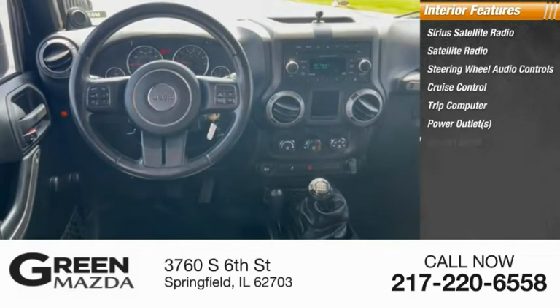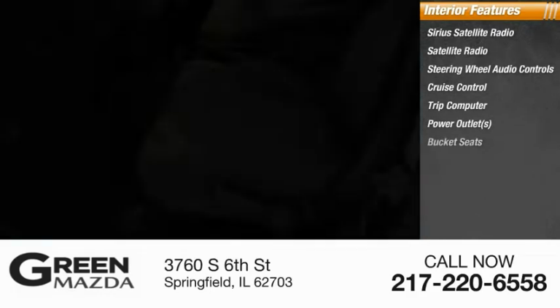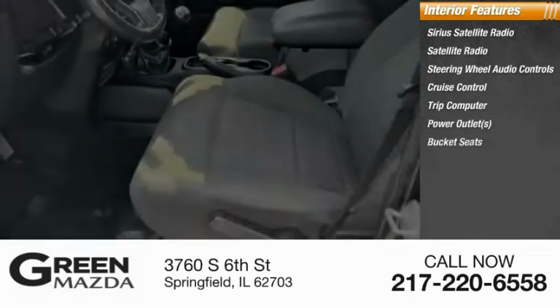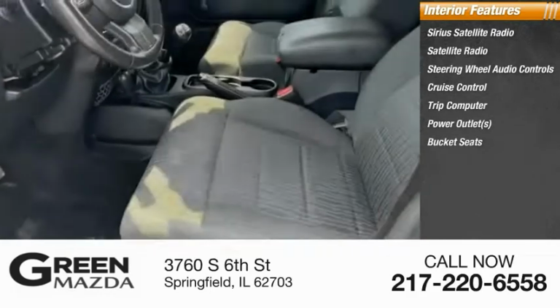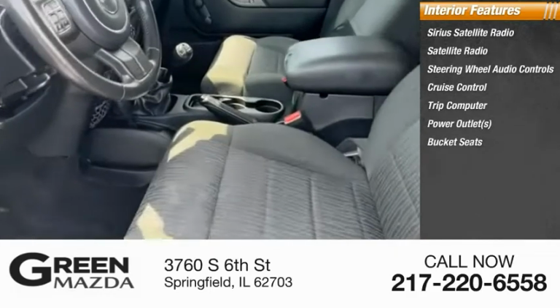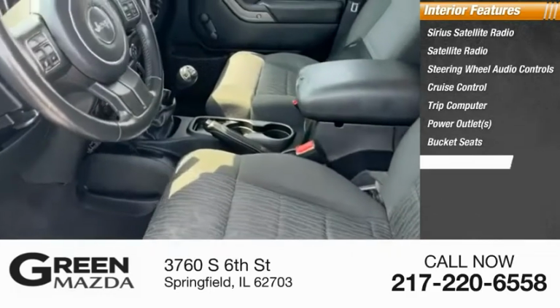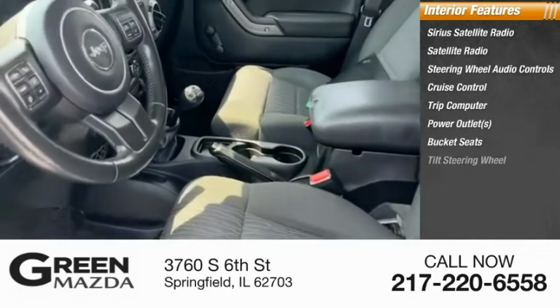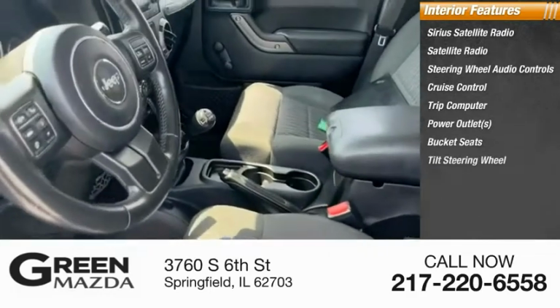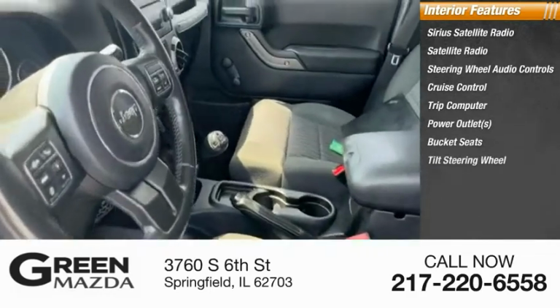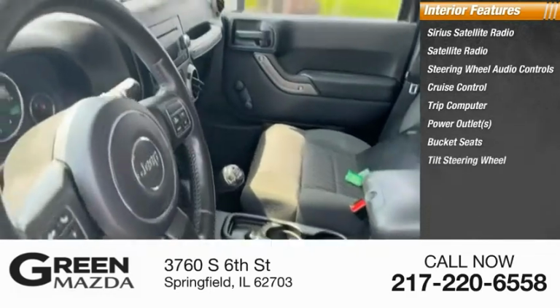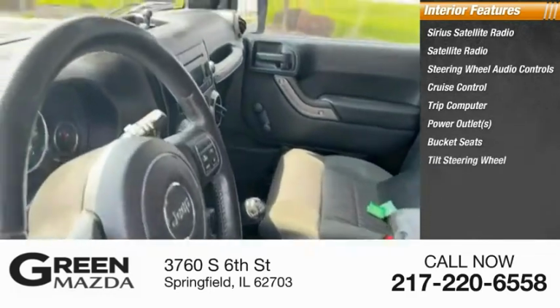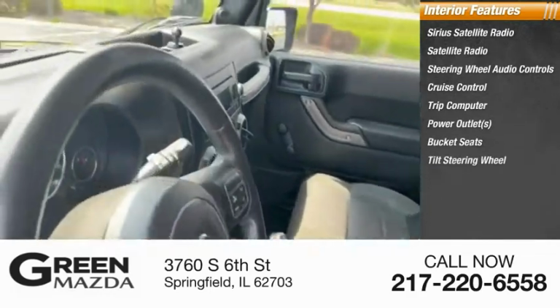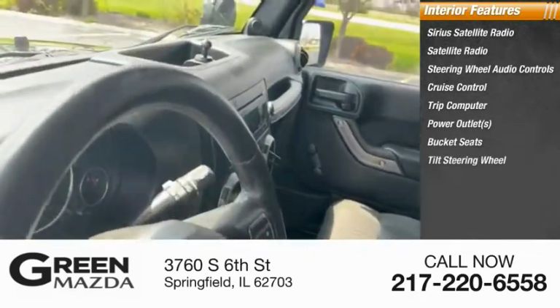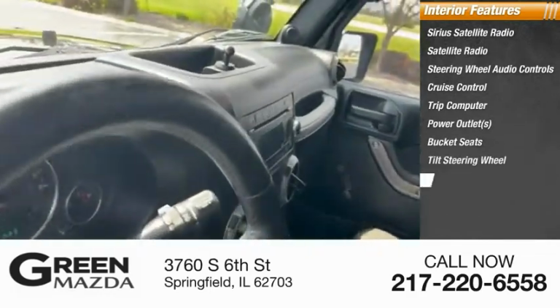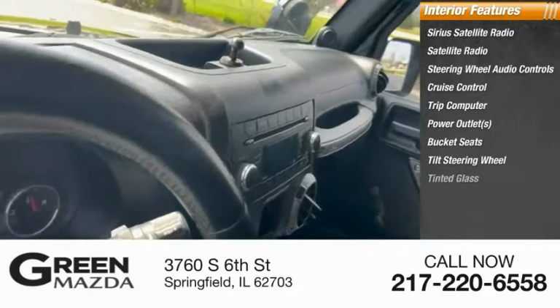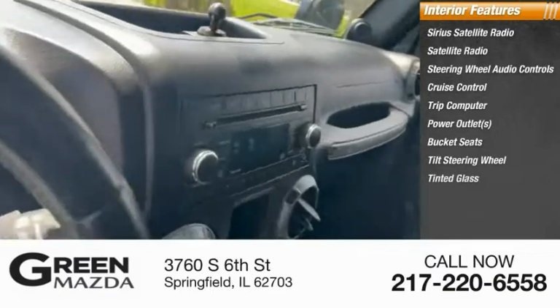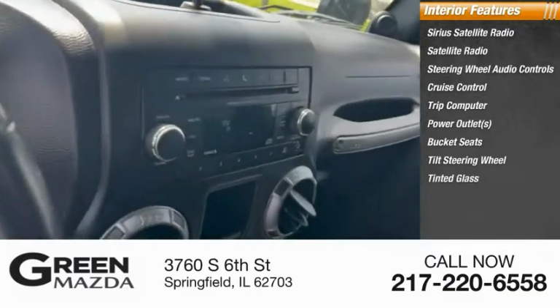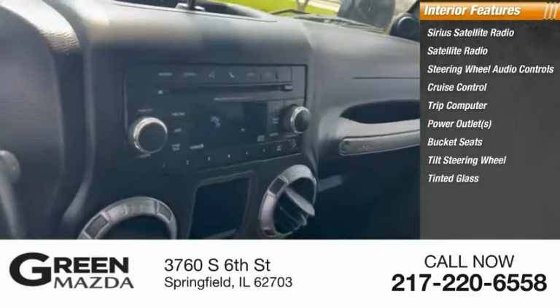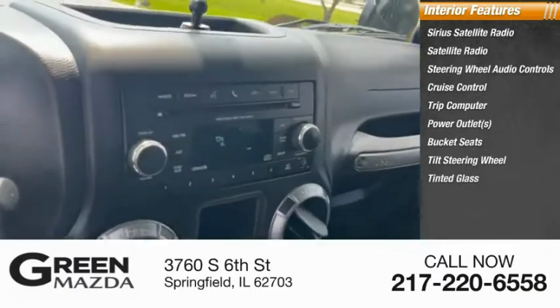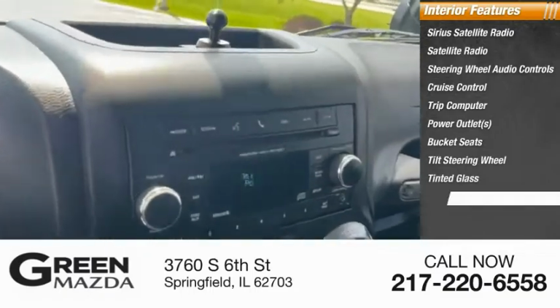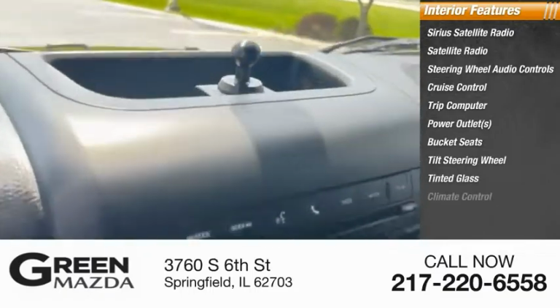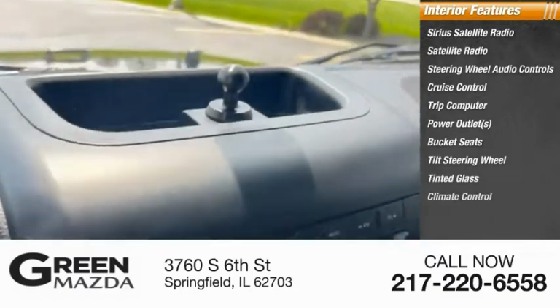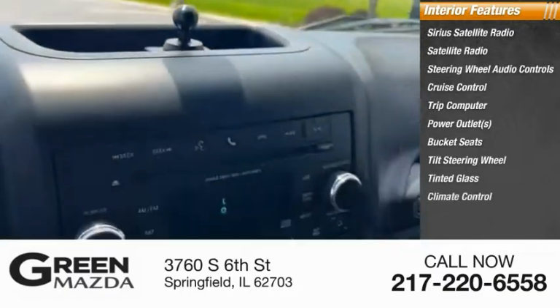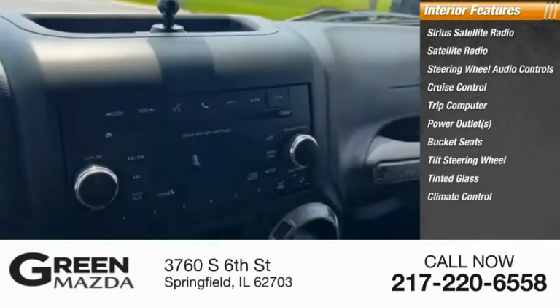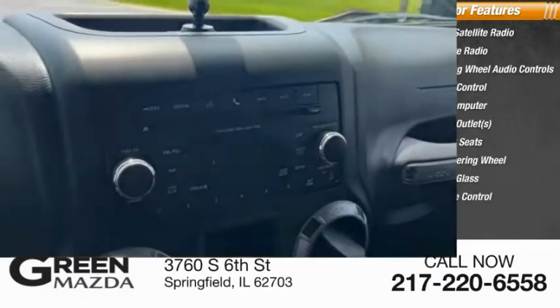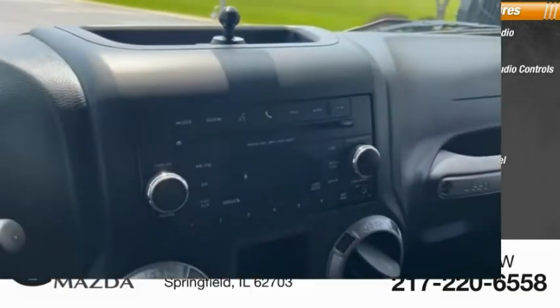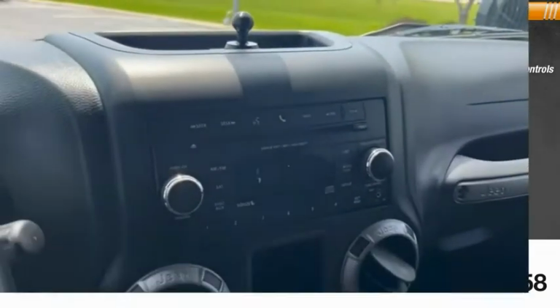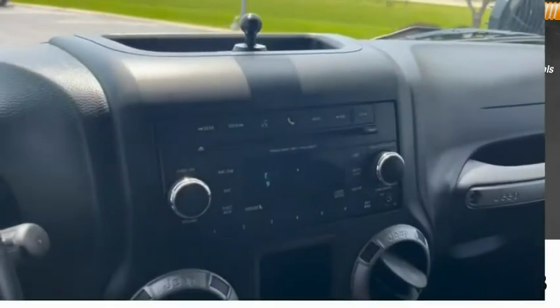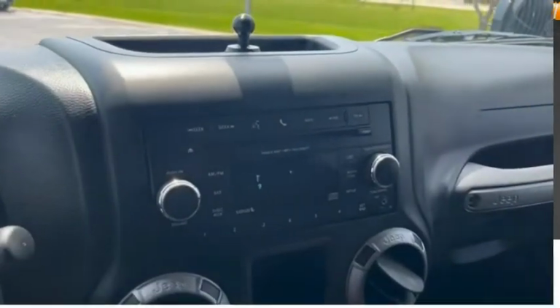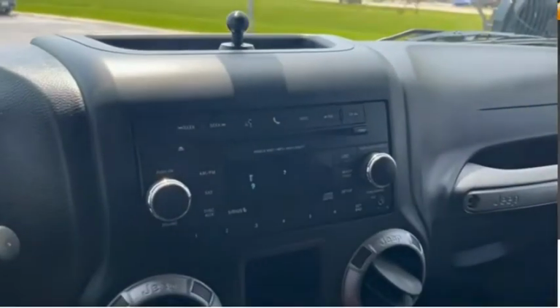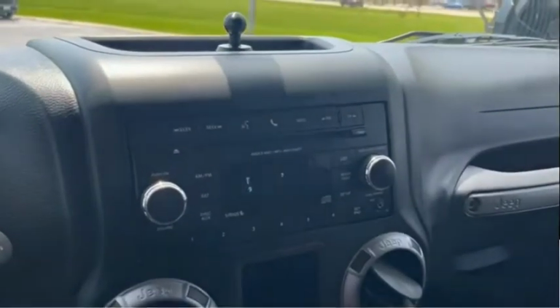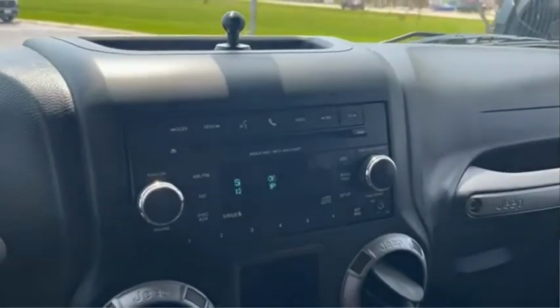You'll also find bucket seats, tilt steering wheel, tinted glass, and climate control. Come see the car for yourself.